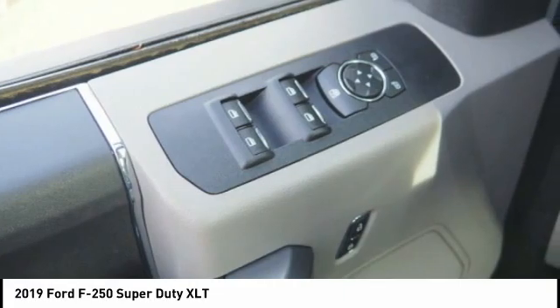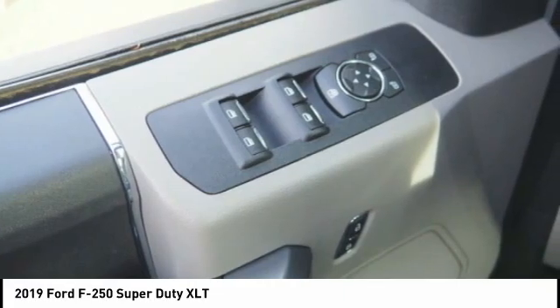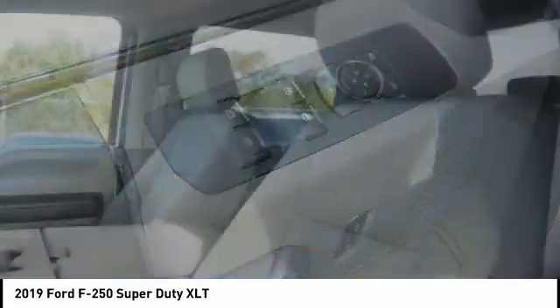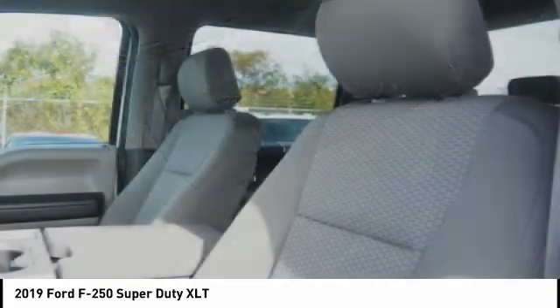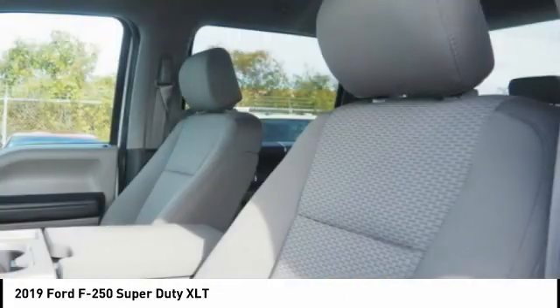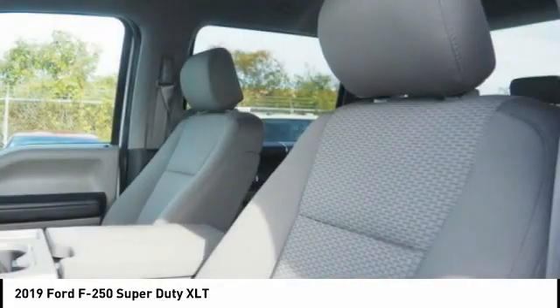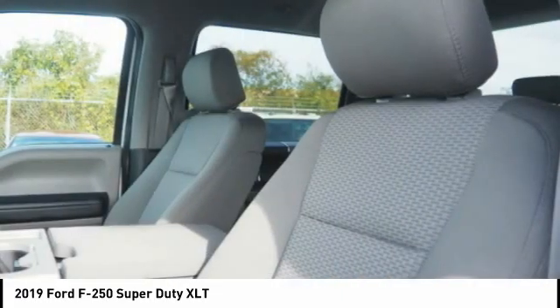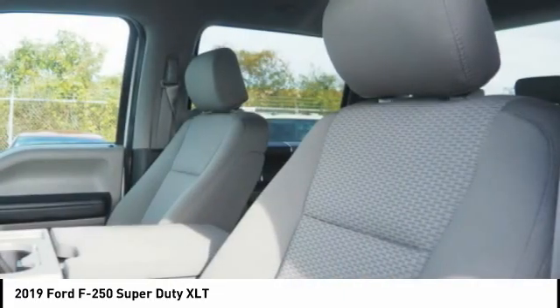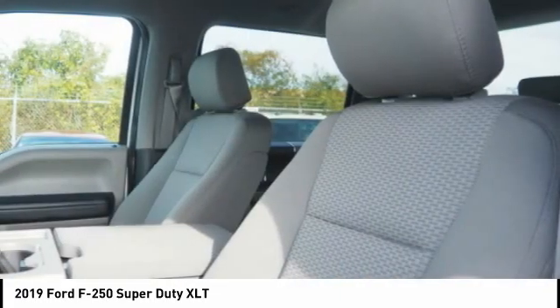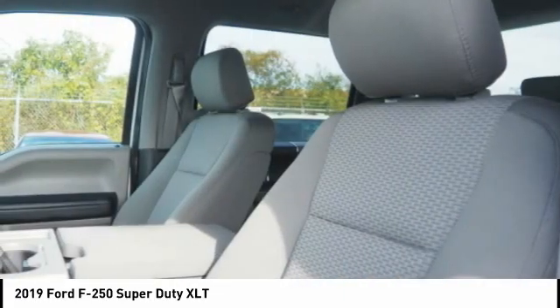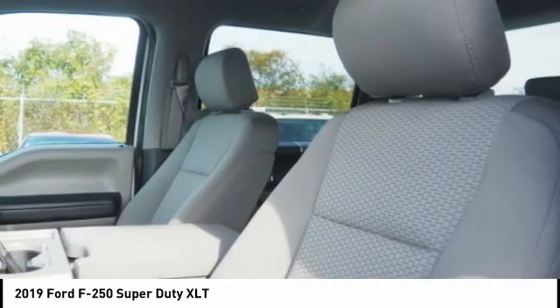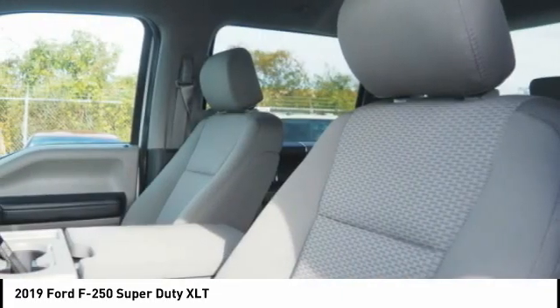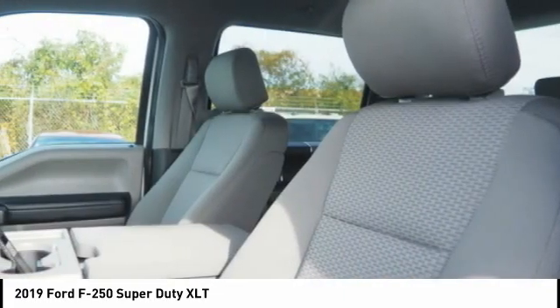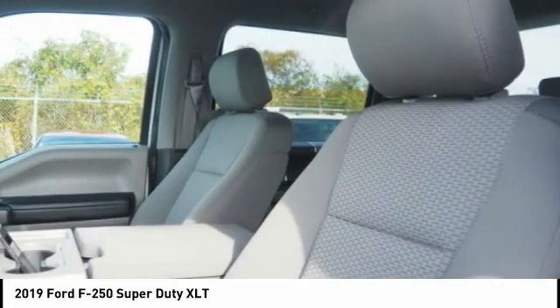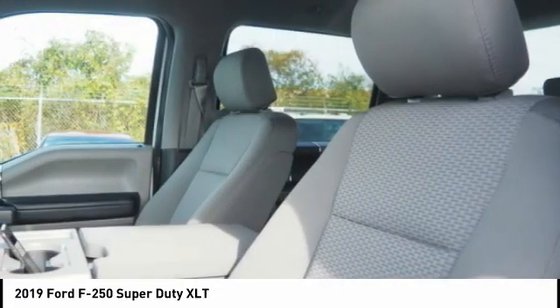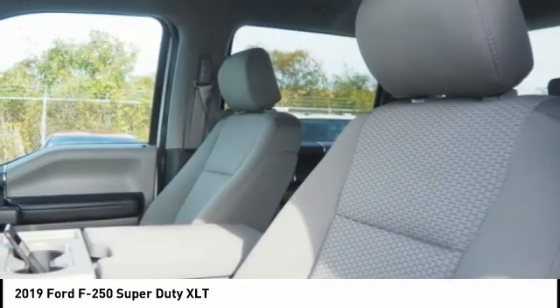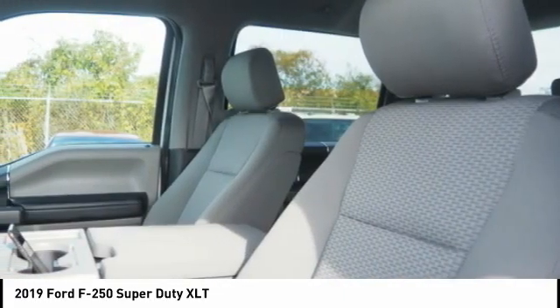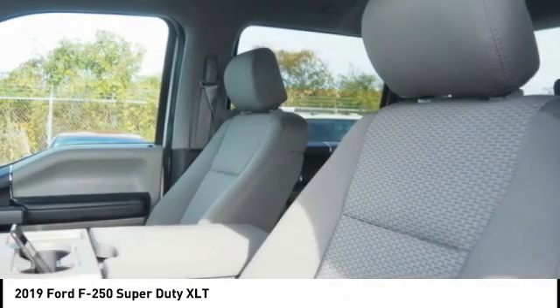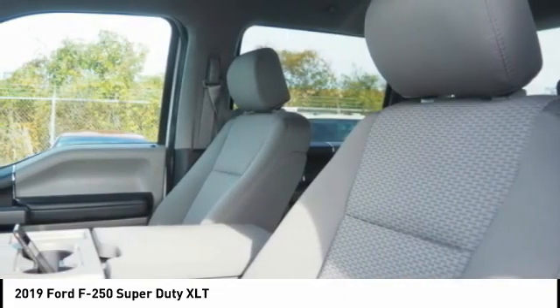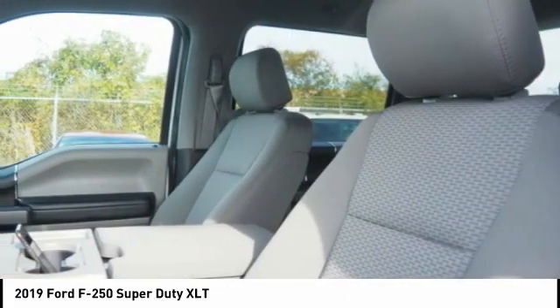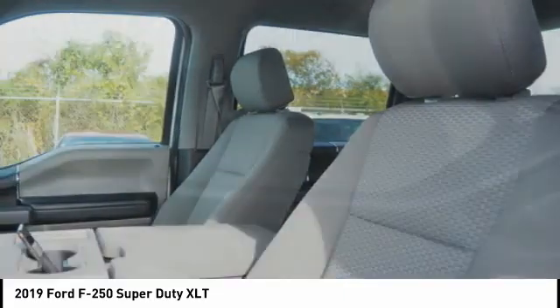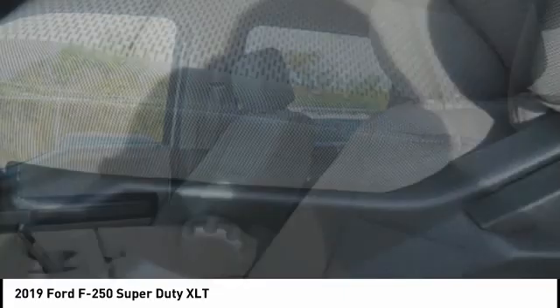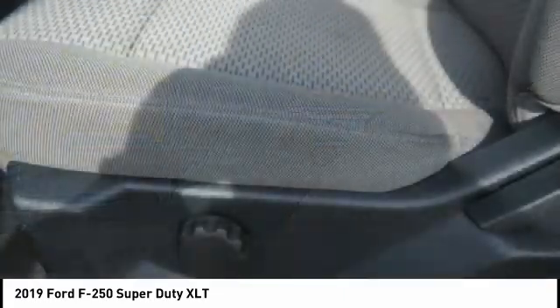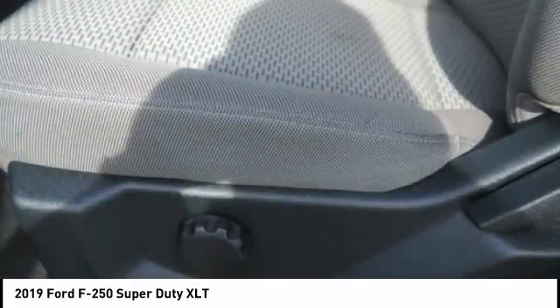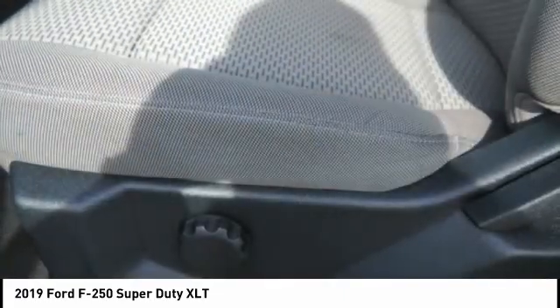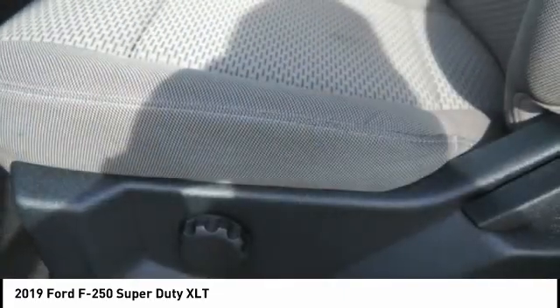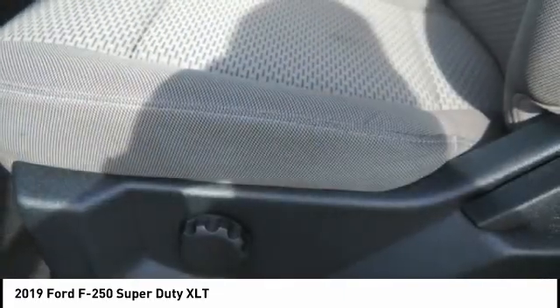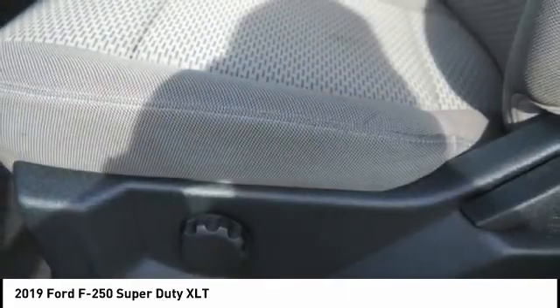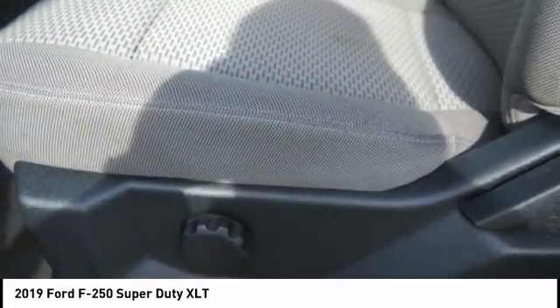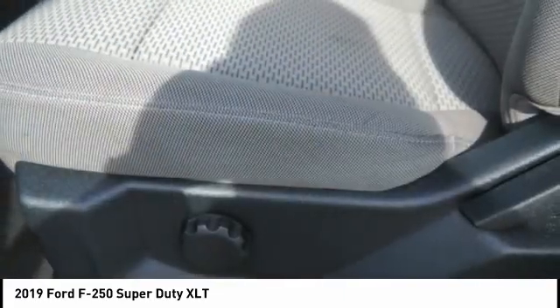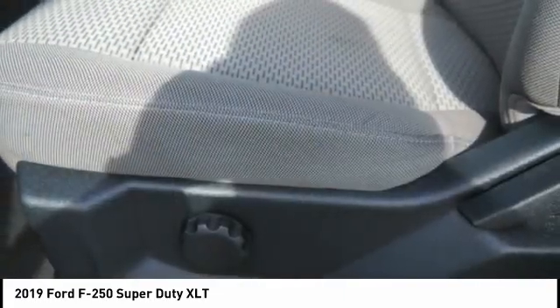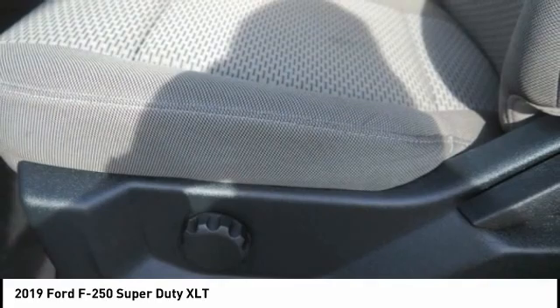Child safety locks. Tachometer. Your new ride is just a phone call away.